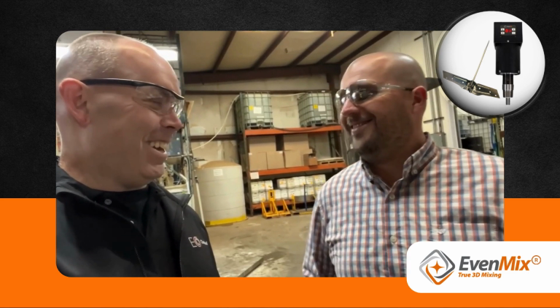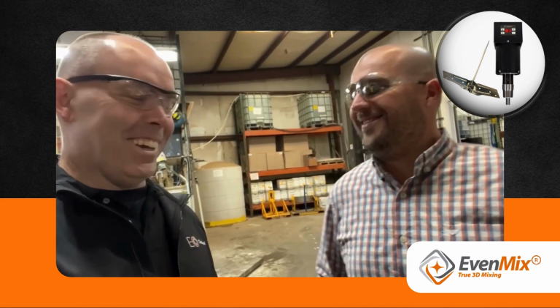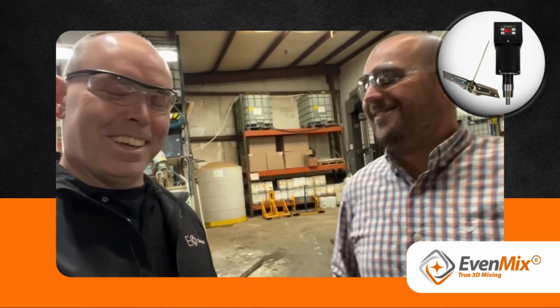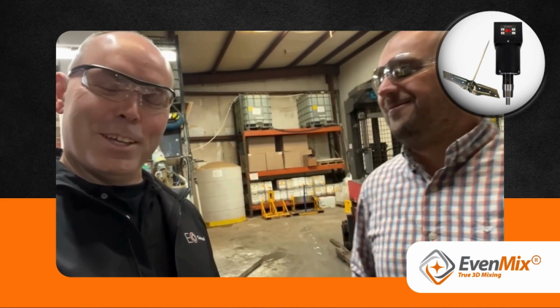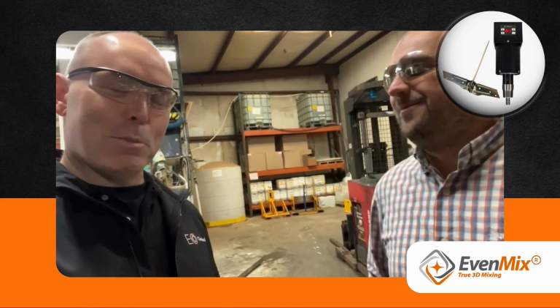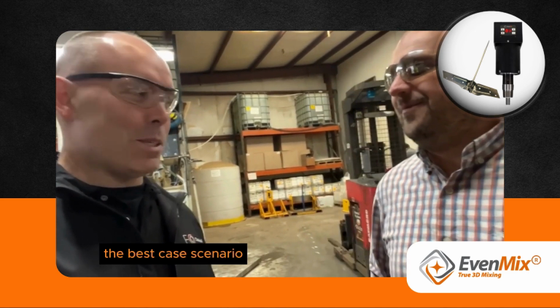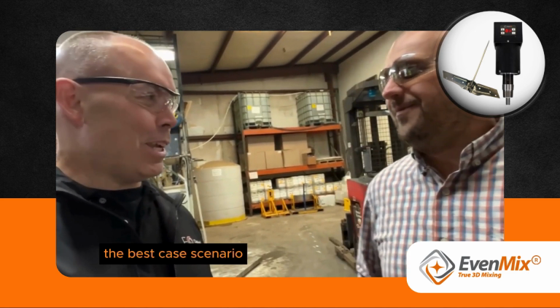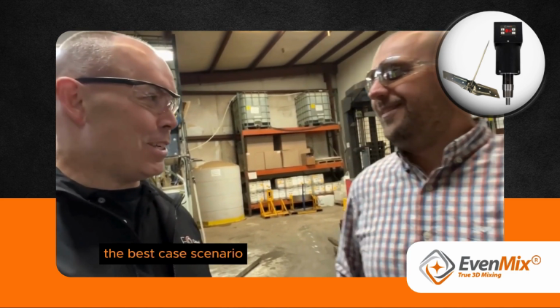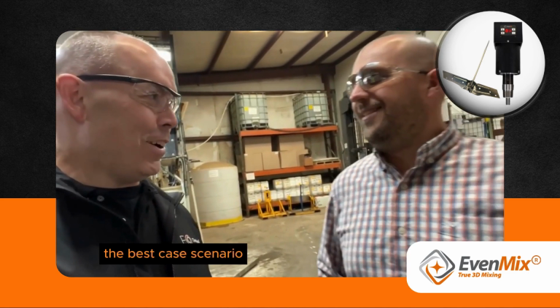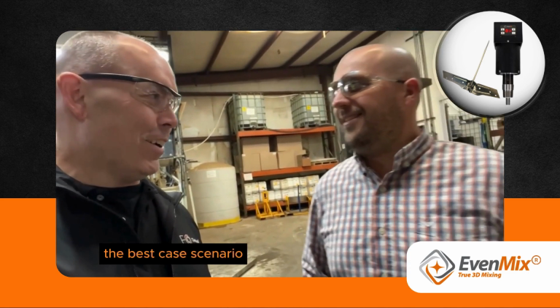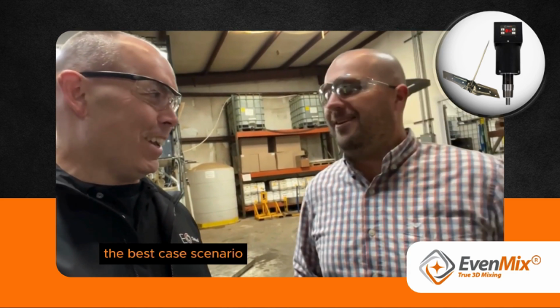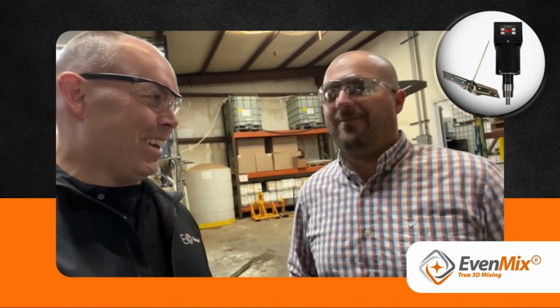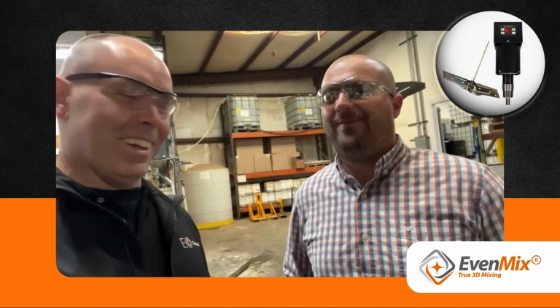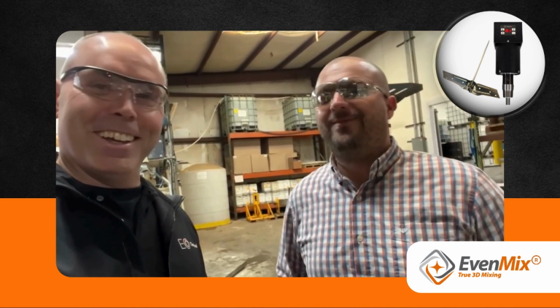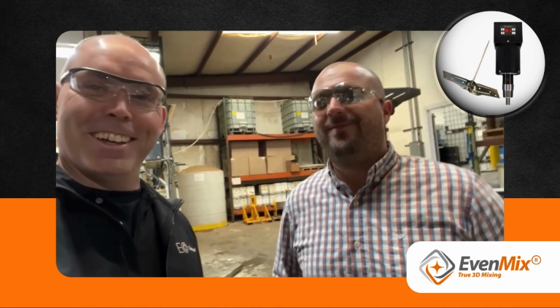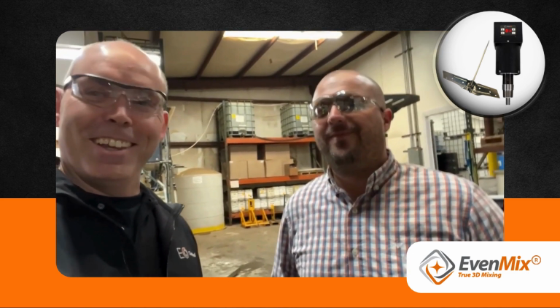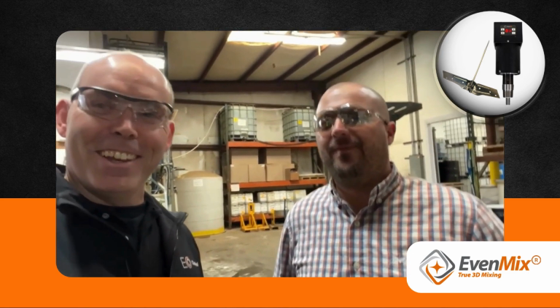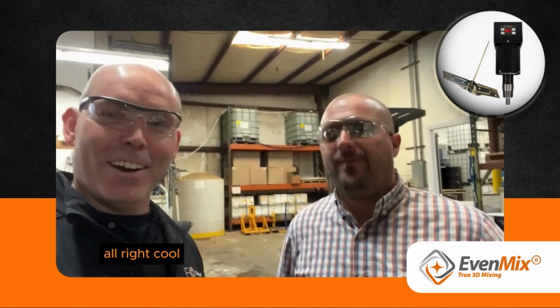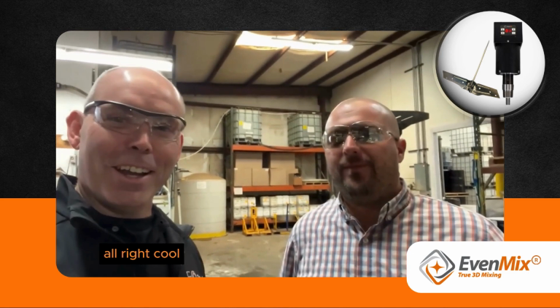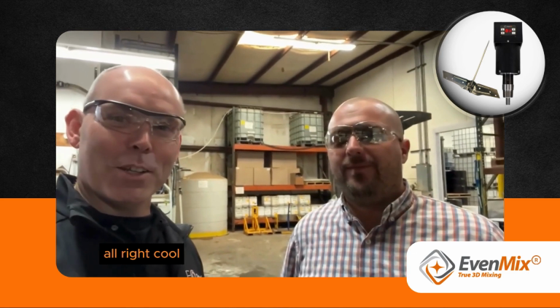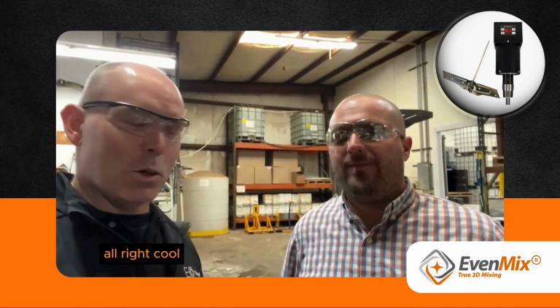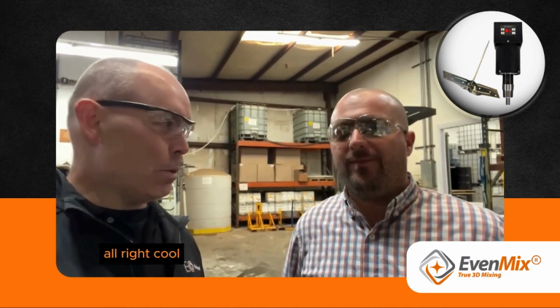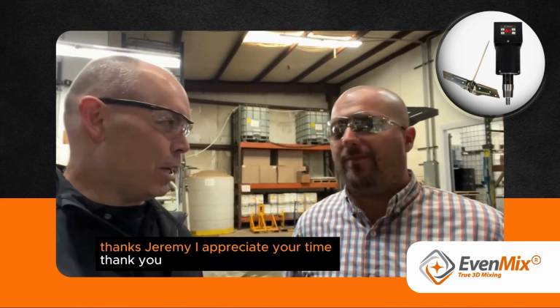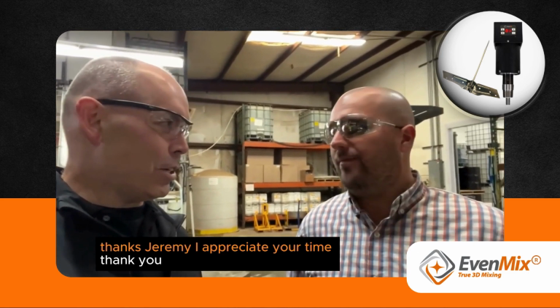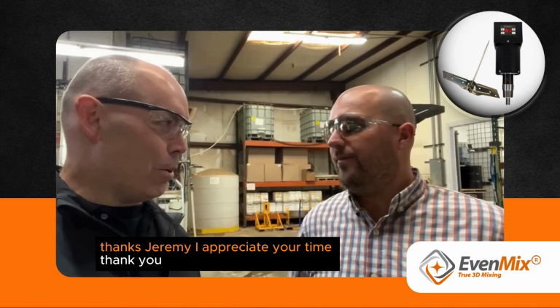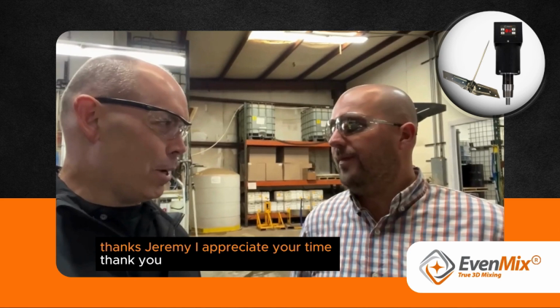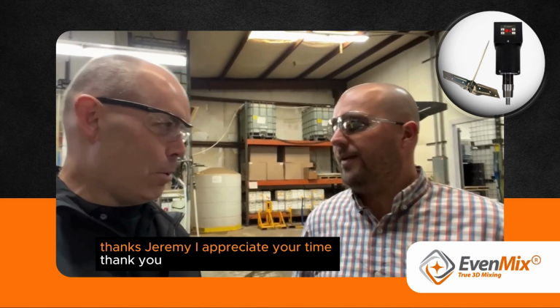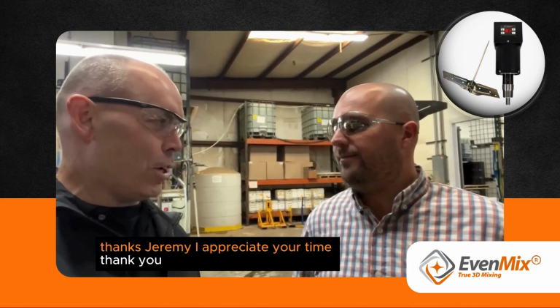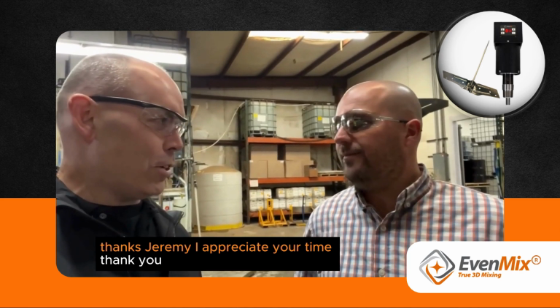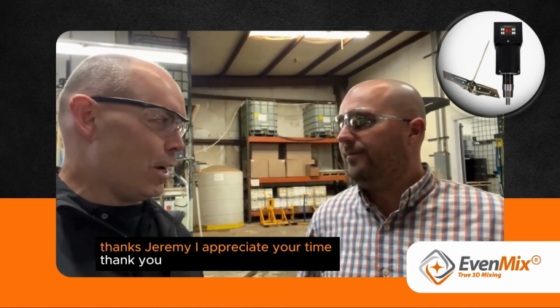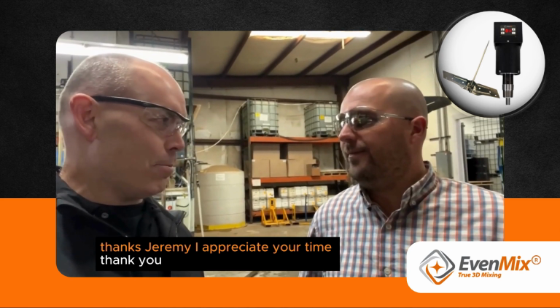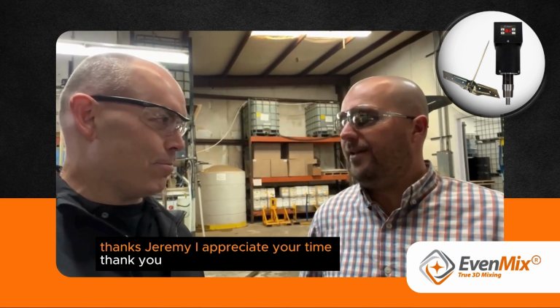It's the best case scenario. All right, cool. Thanks Jeremy, I appreciate your time. Thank you.